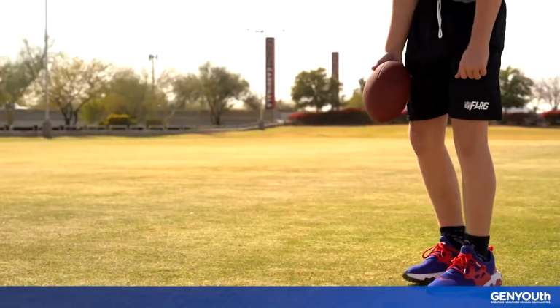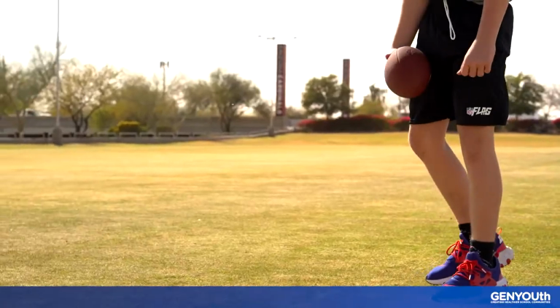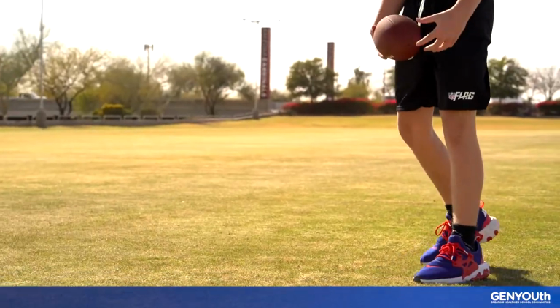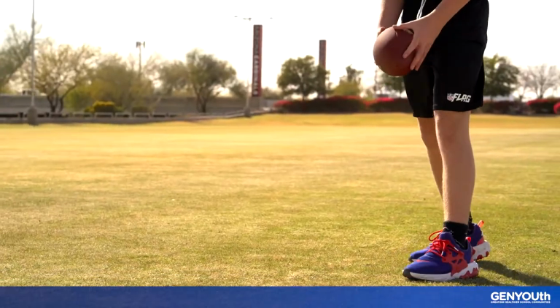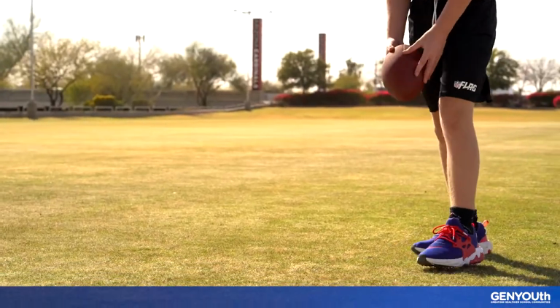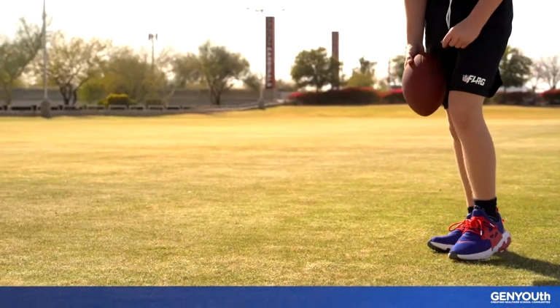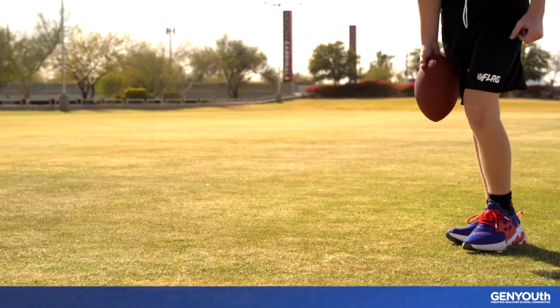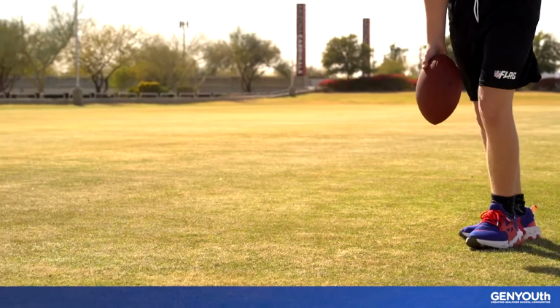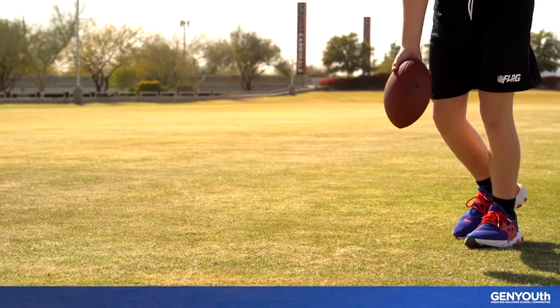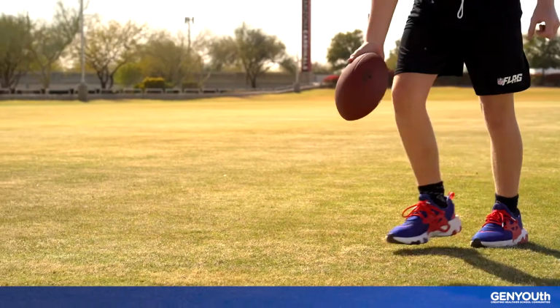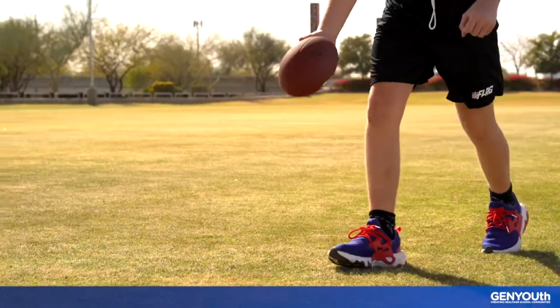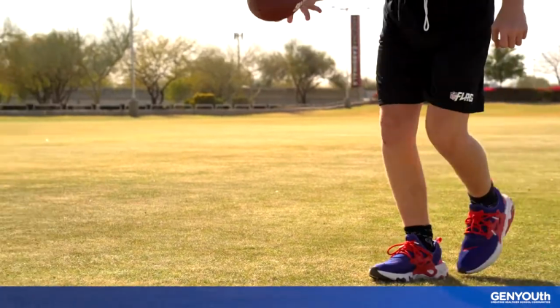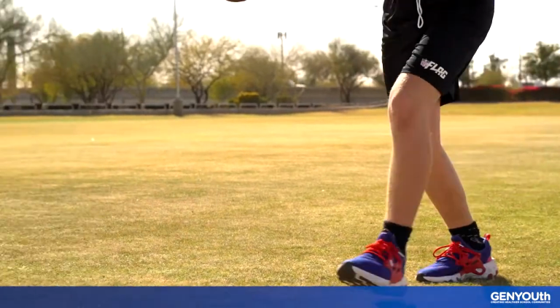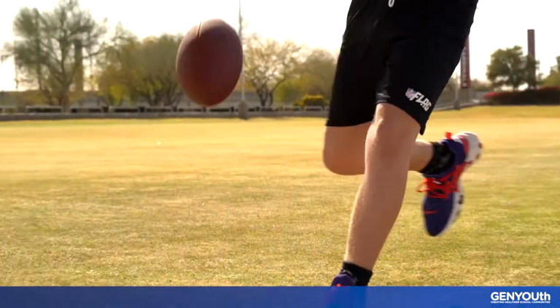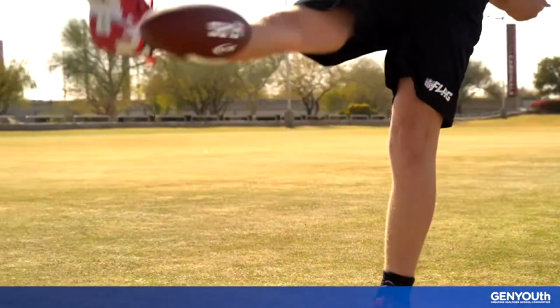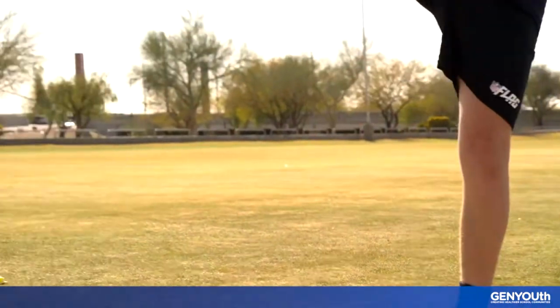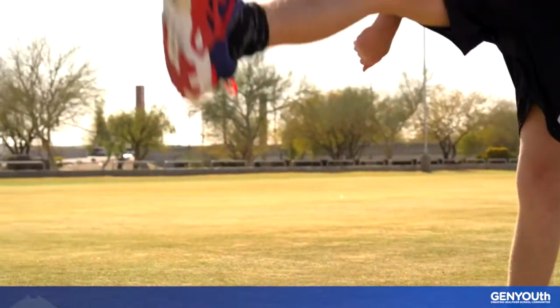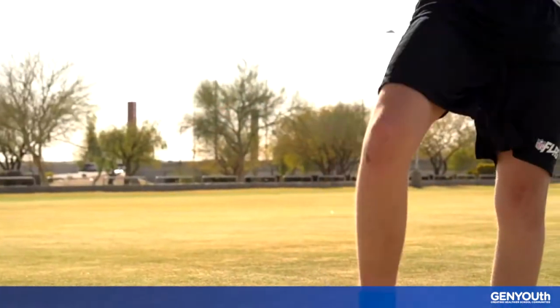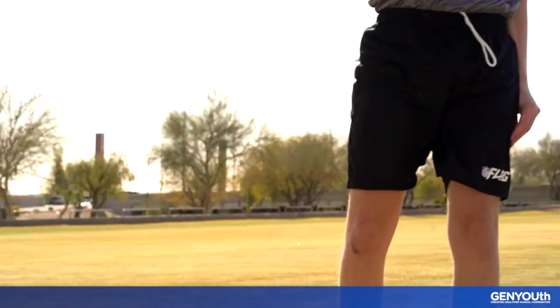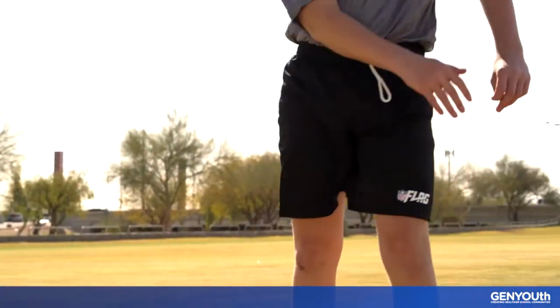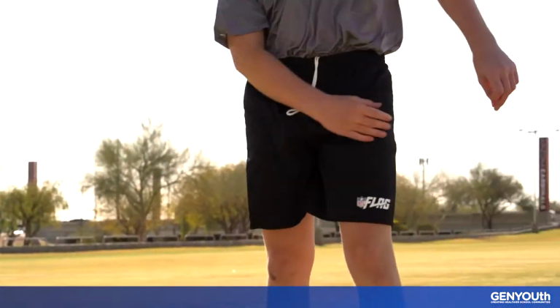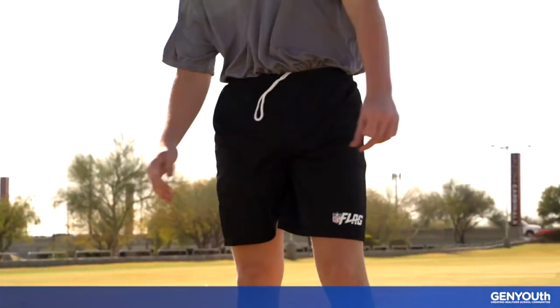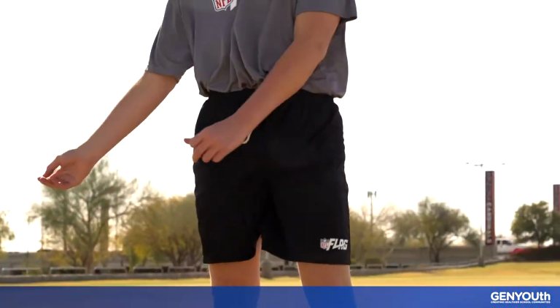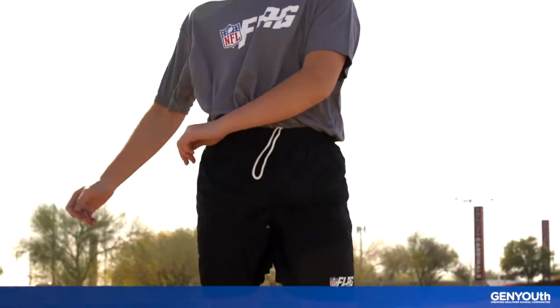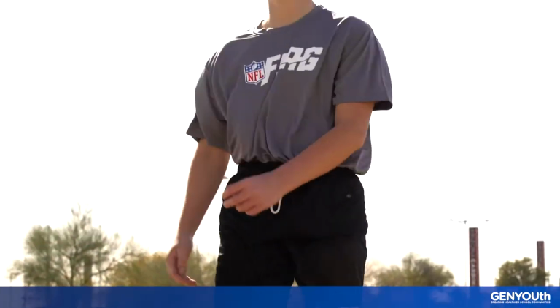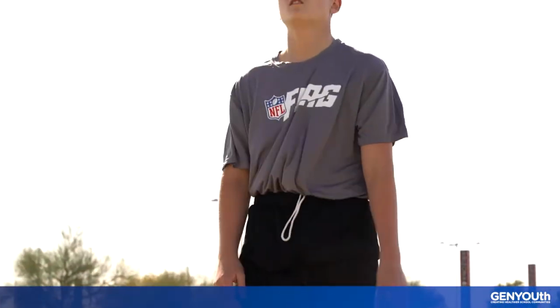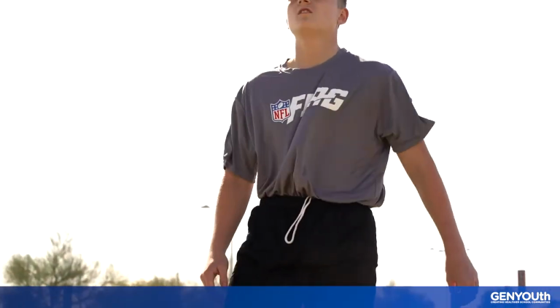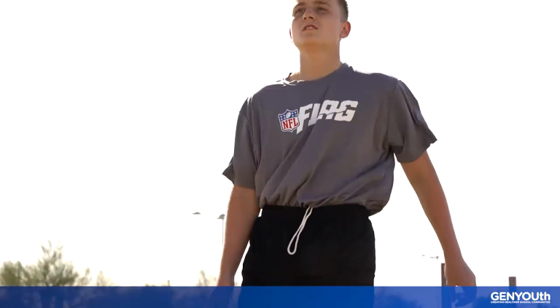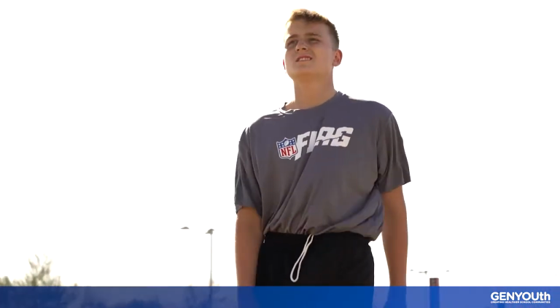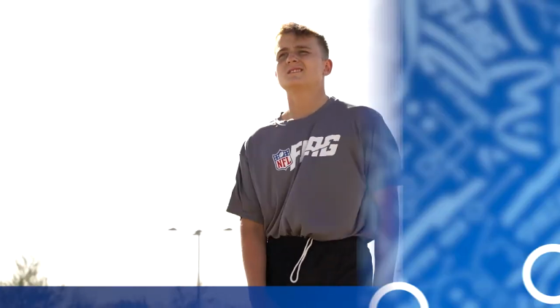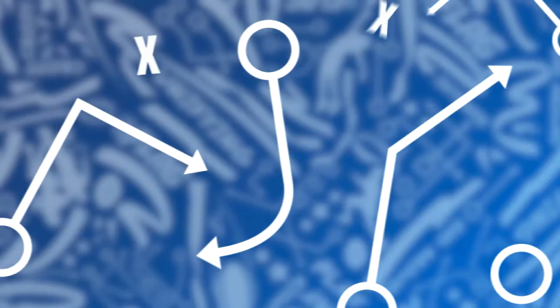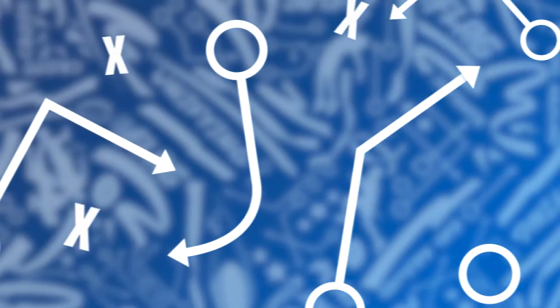In our next lesson, we'll talk about the best way to kick and punt the football. So get those leg stretches in.